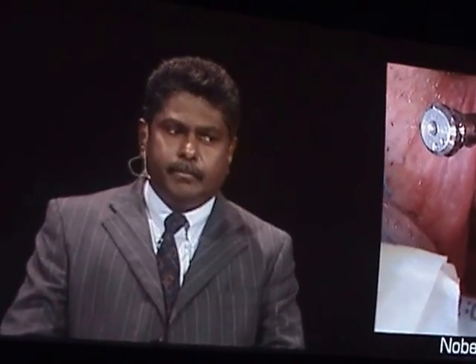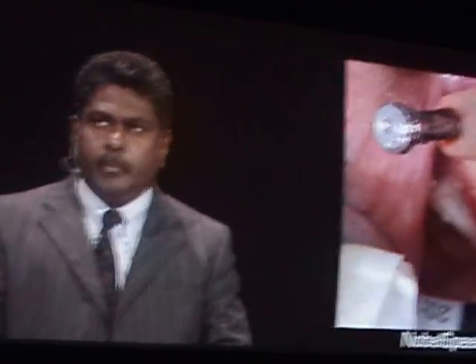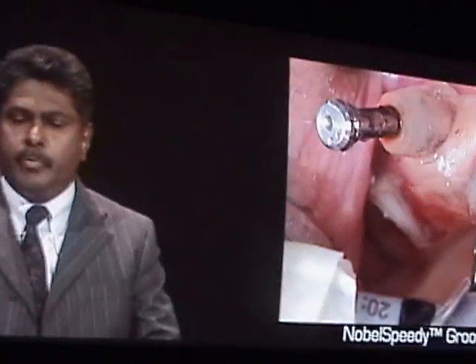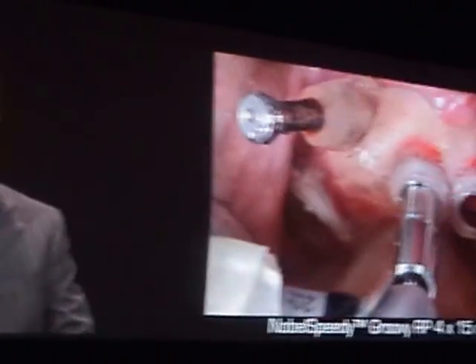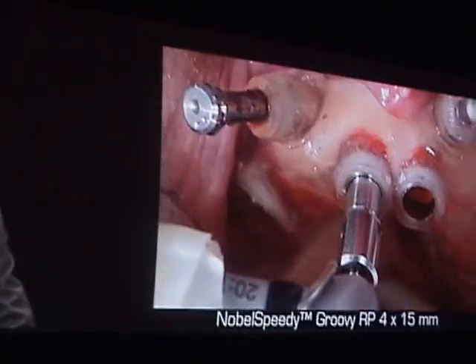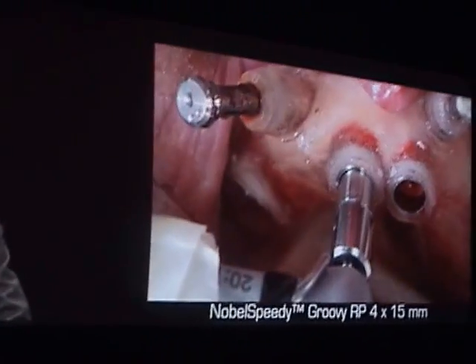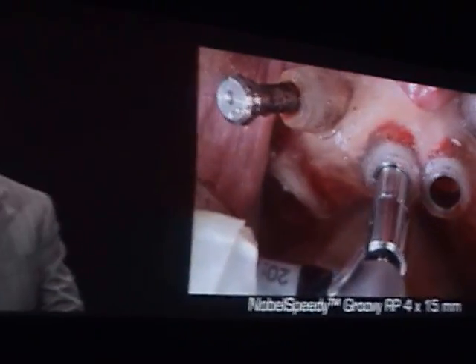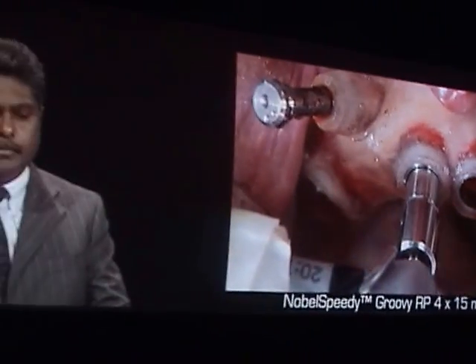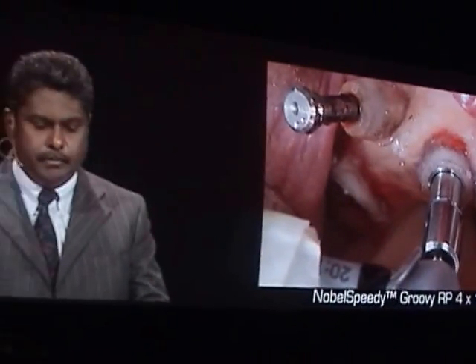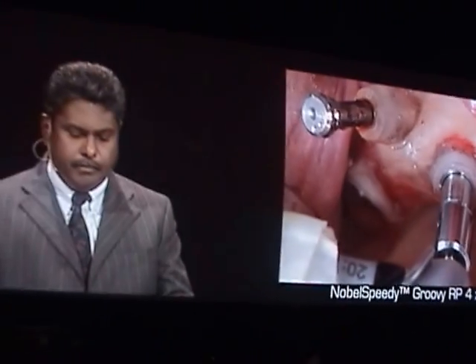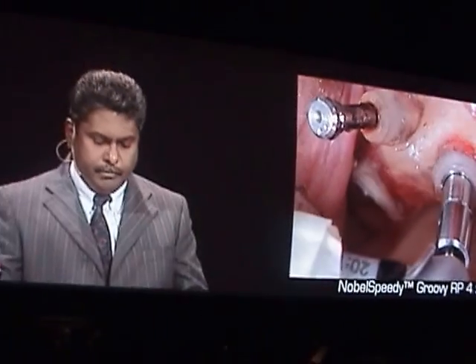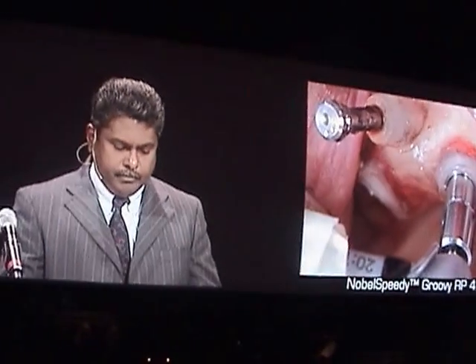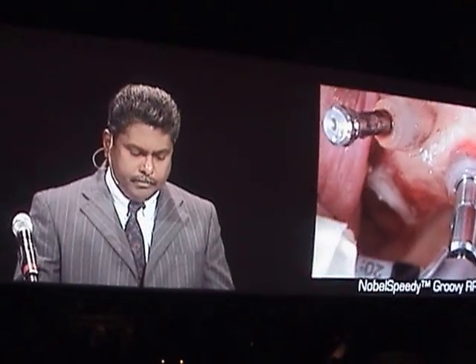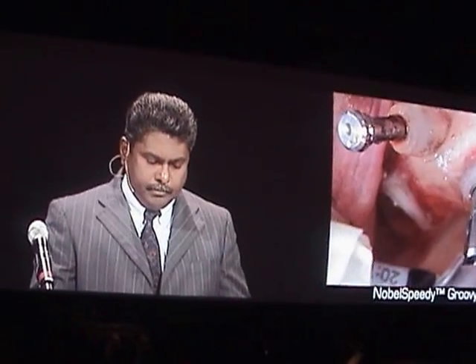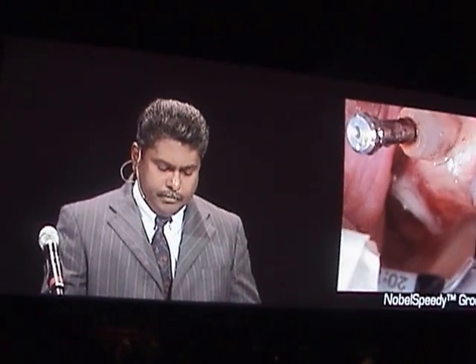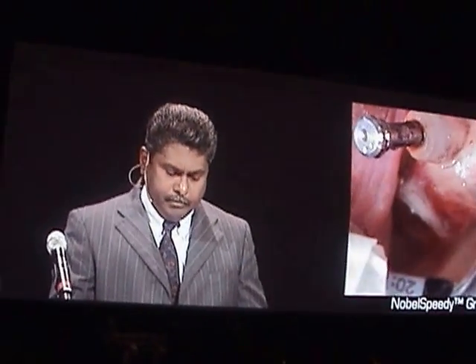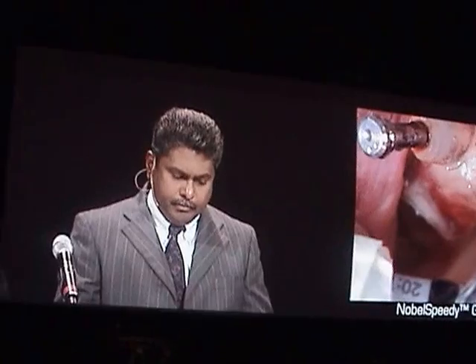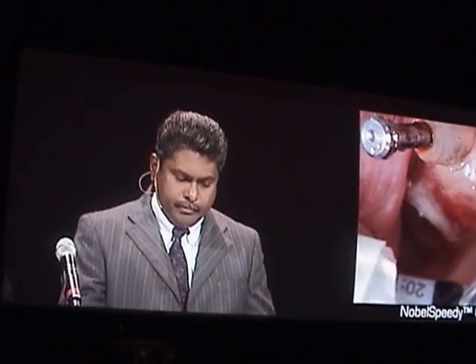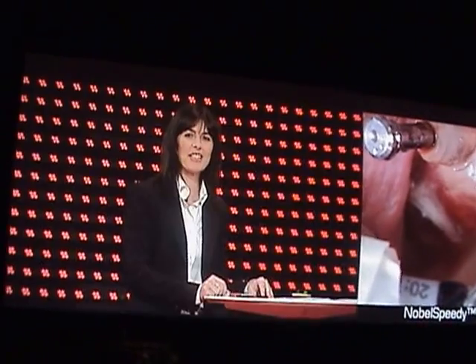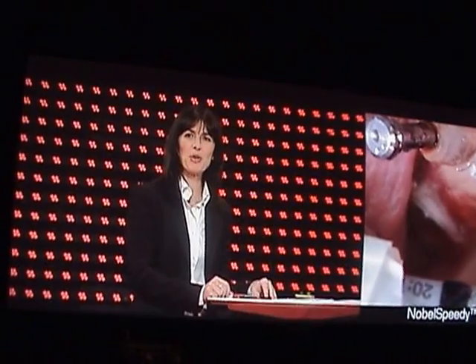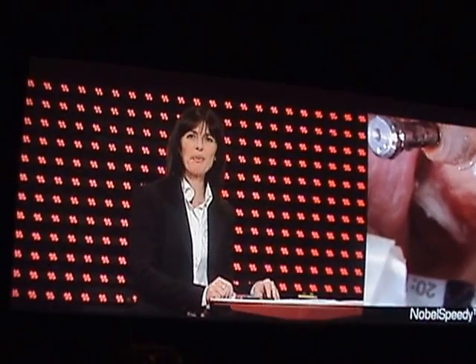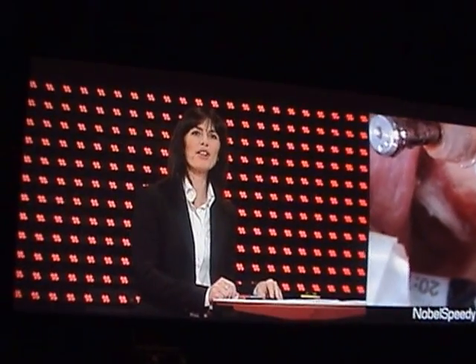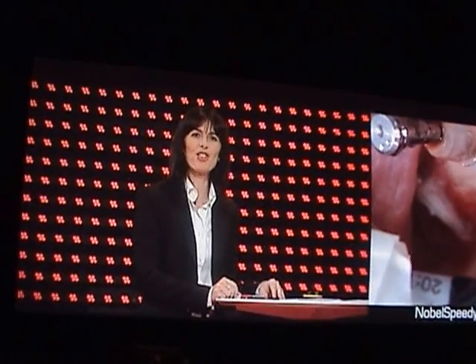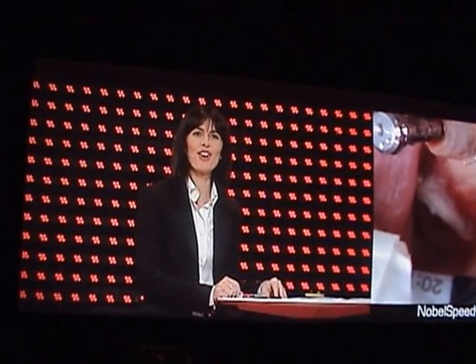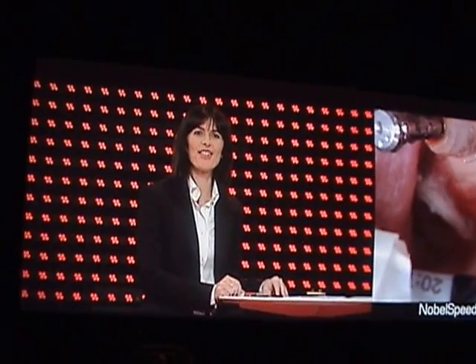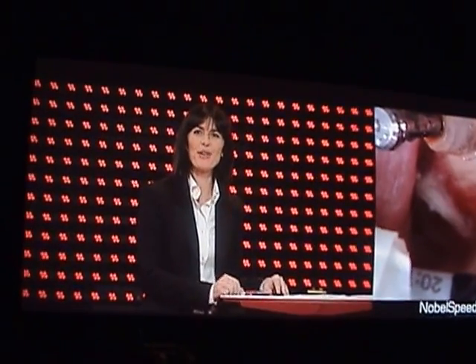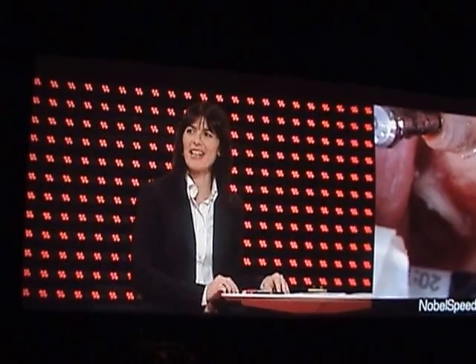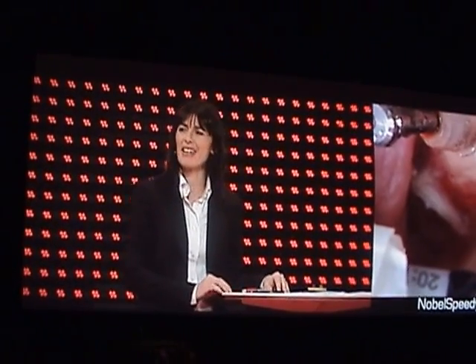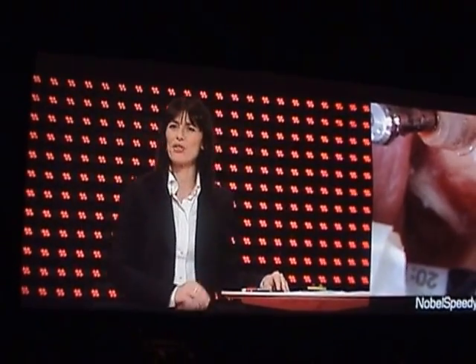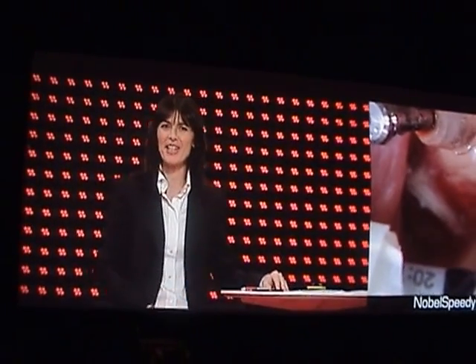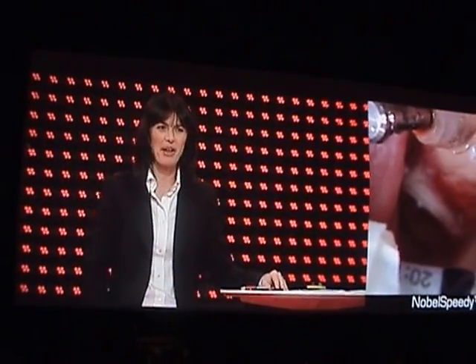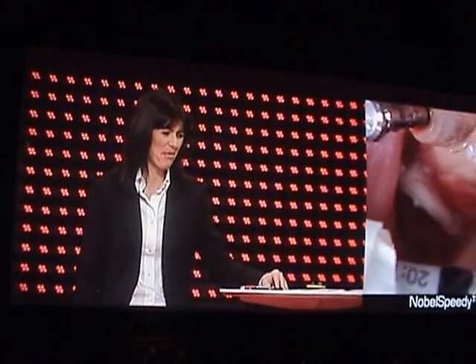Alright, so what we'll do is we'll go take a look for a little while and see what he's doing. We'll listen — he kind of loves to talk, so let's go and hear him chat this up.